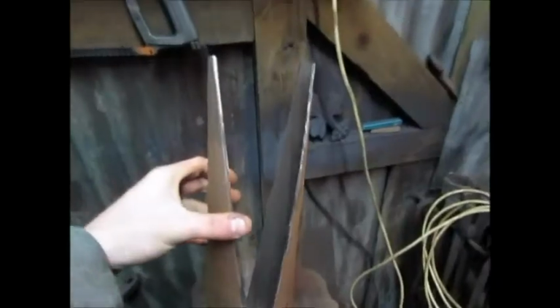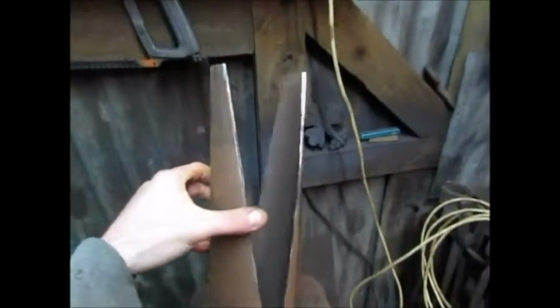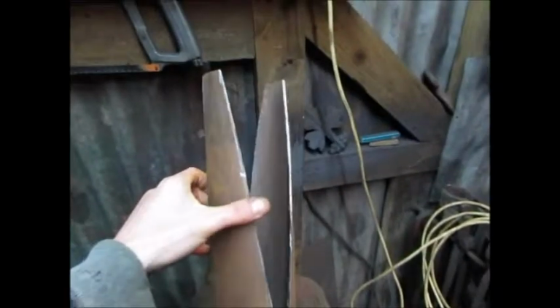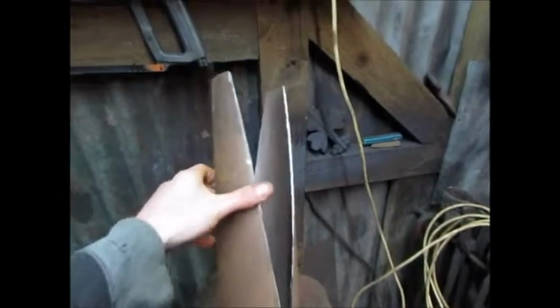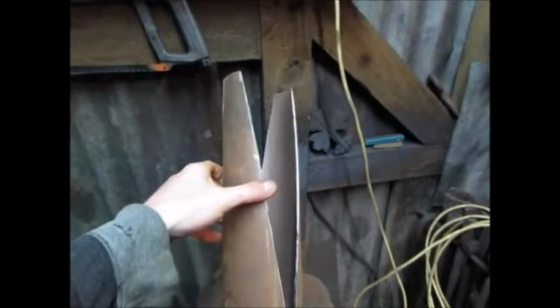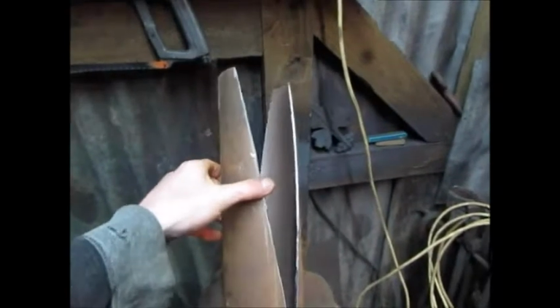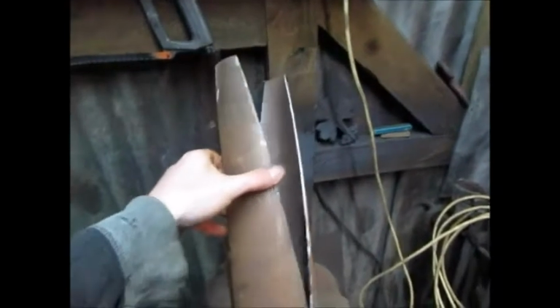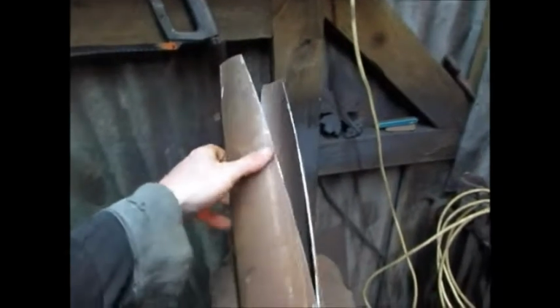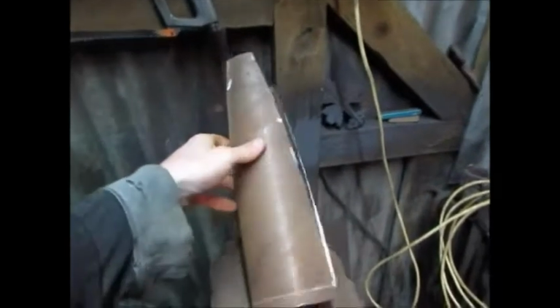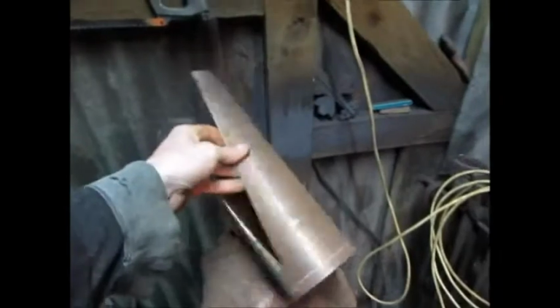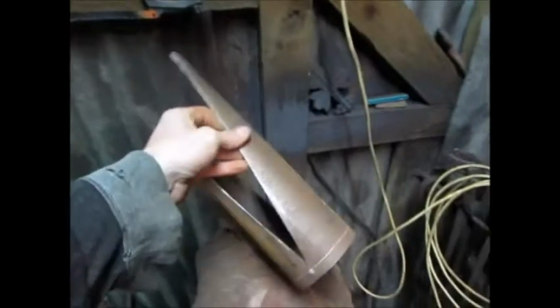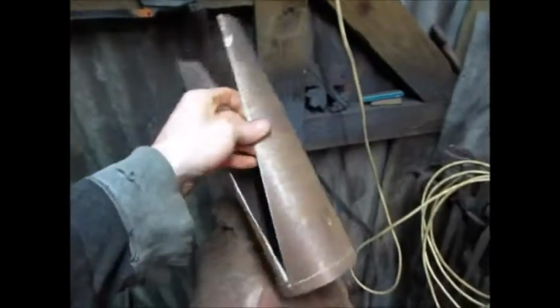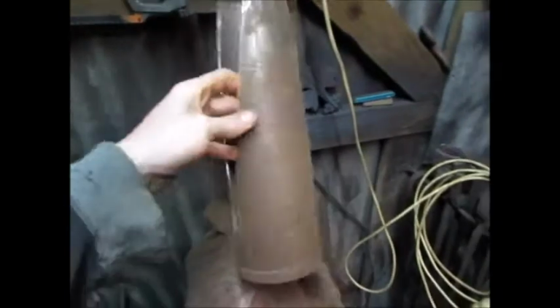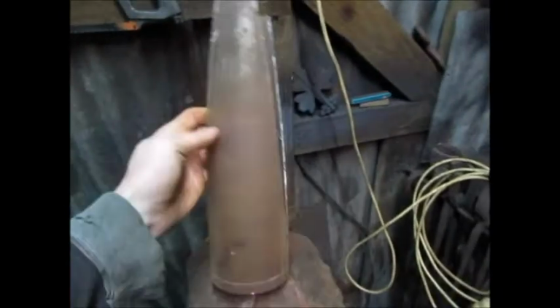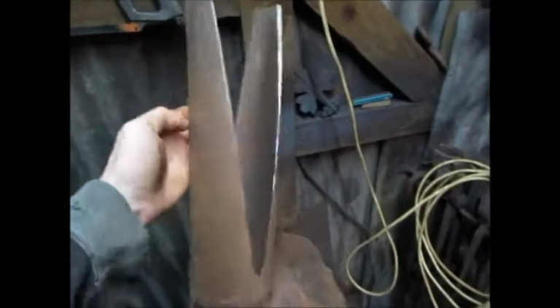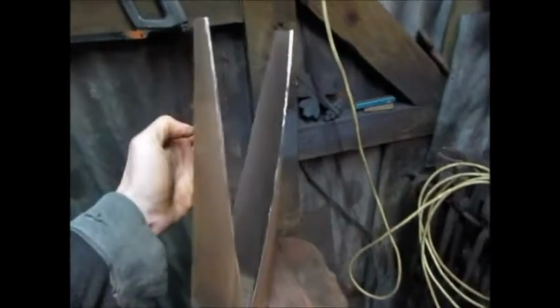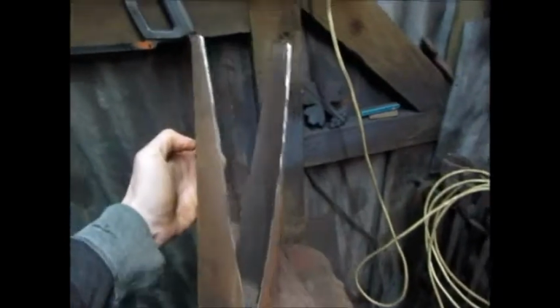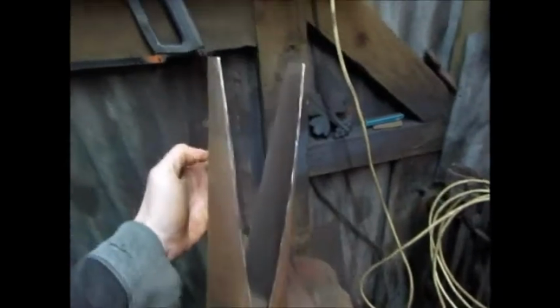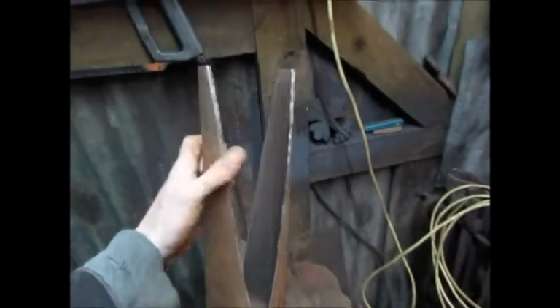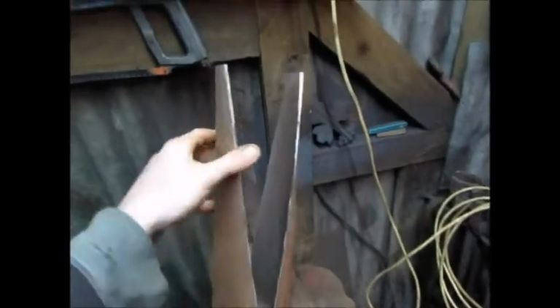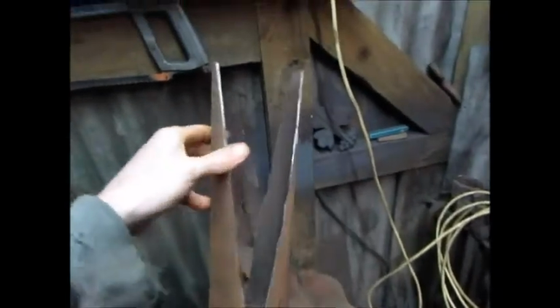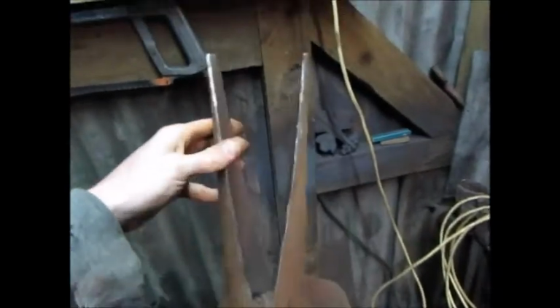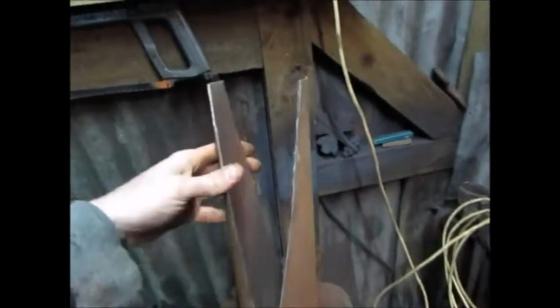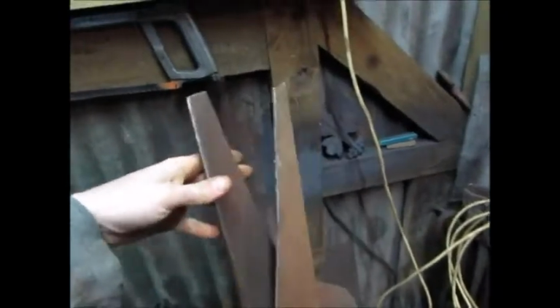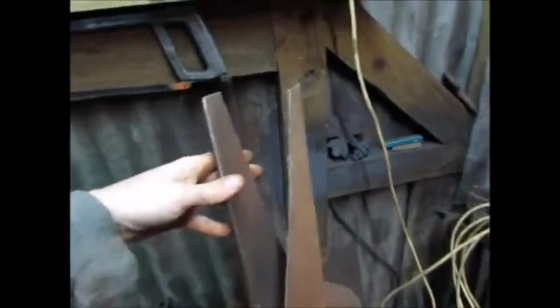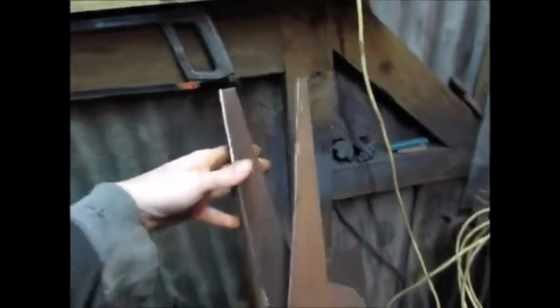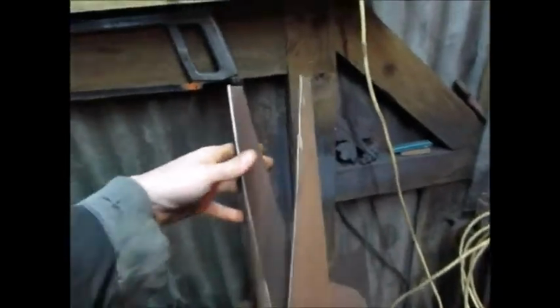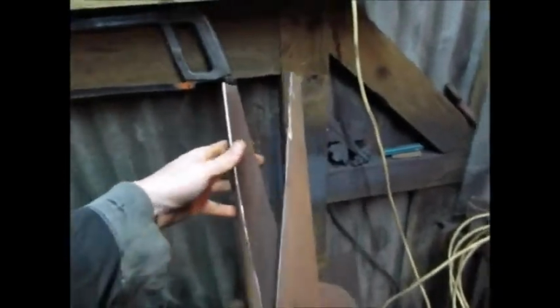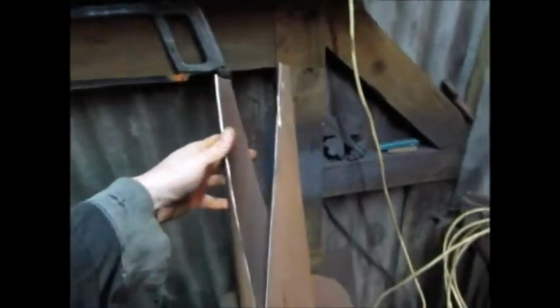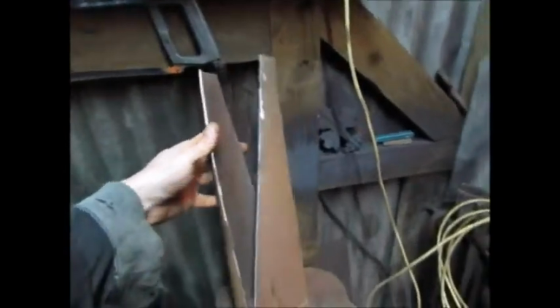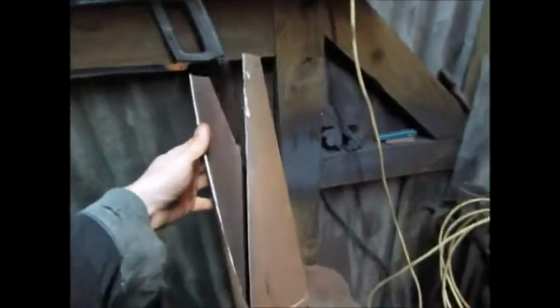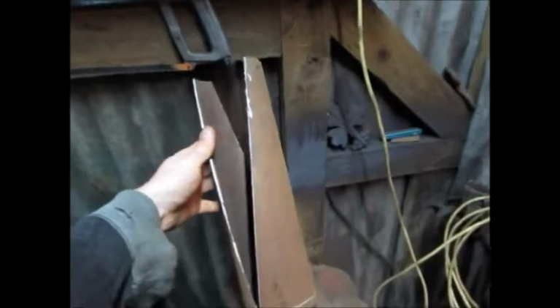Once it's cut, the finished piece should look like this. Now we've just got to fold them in and weld it and work it round till it's round.